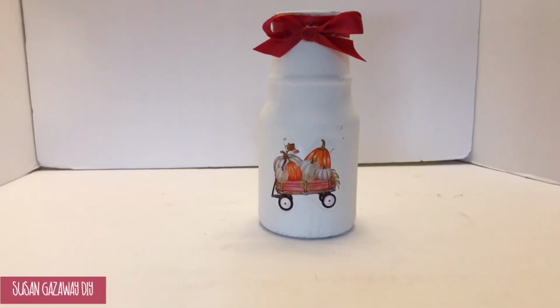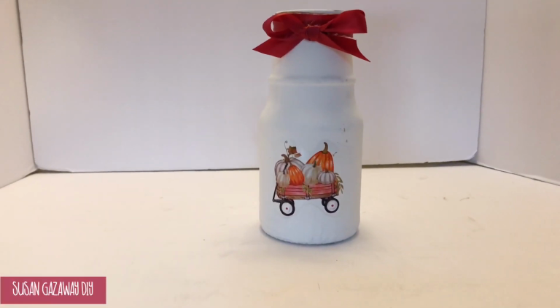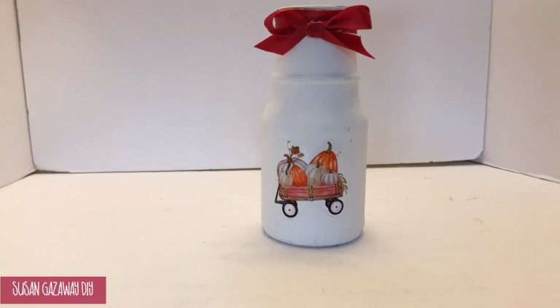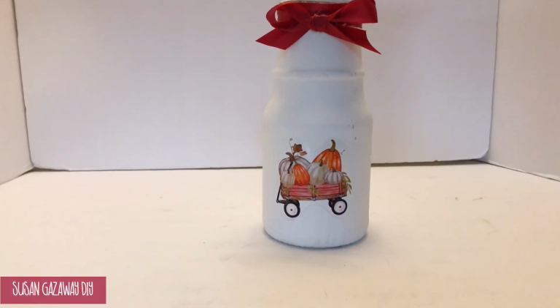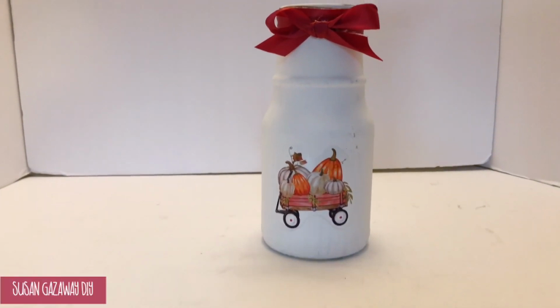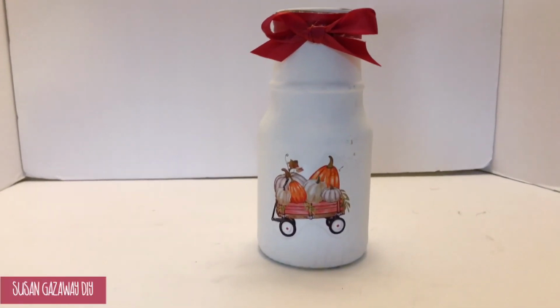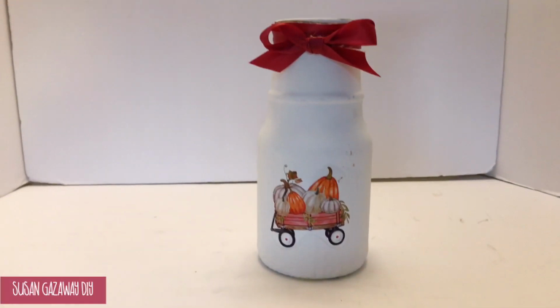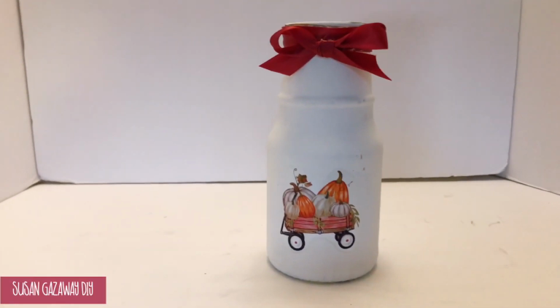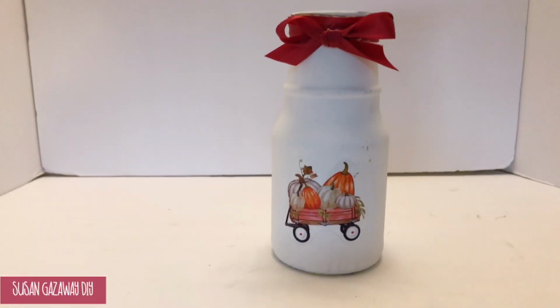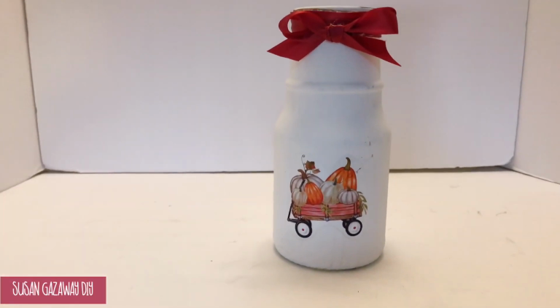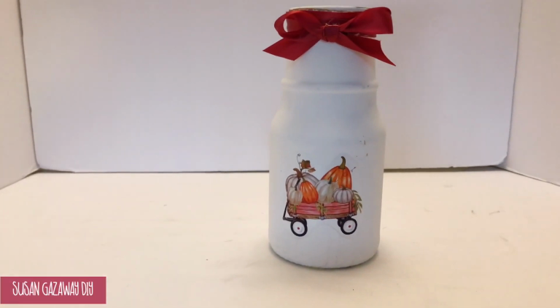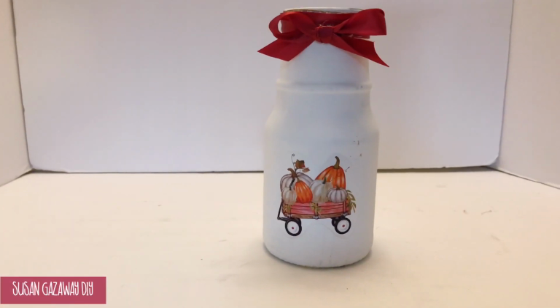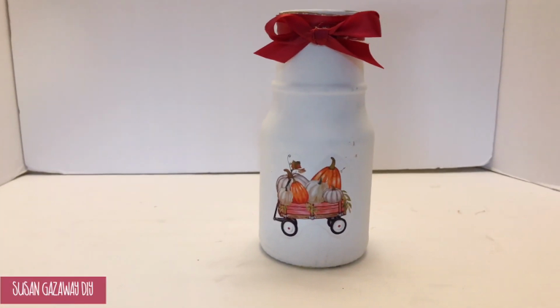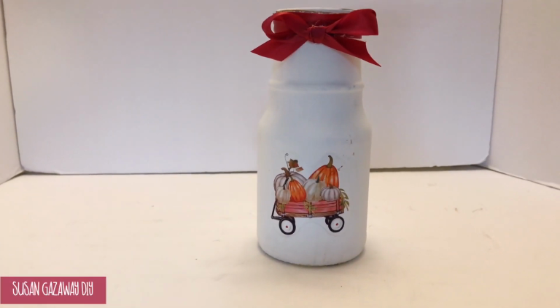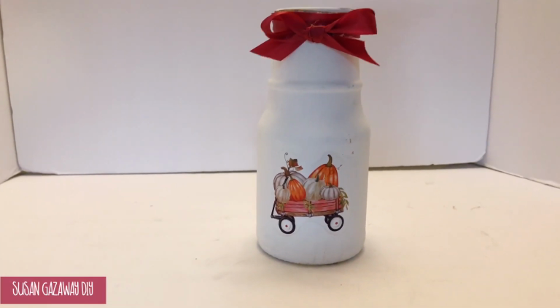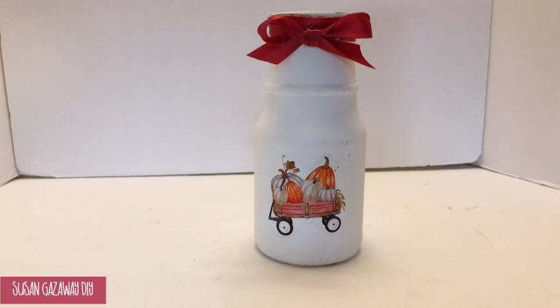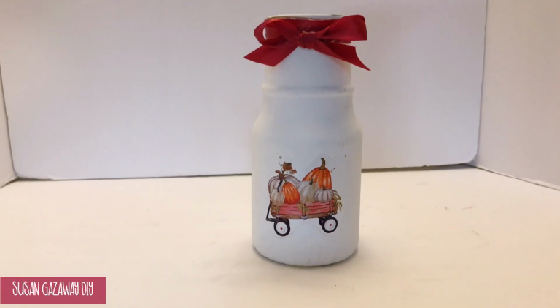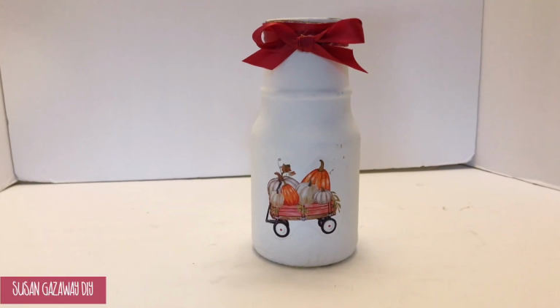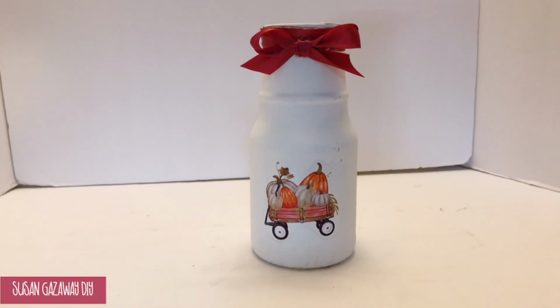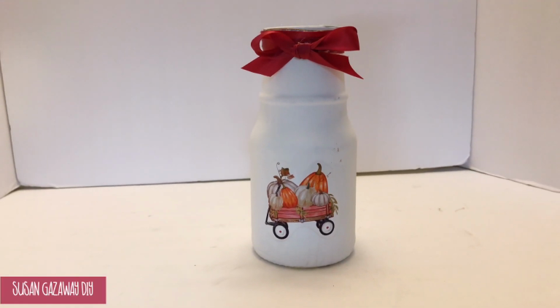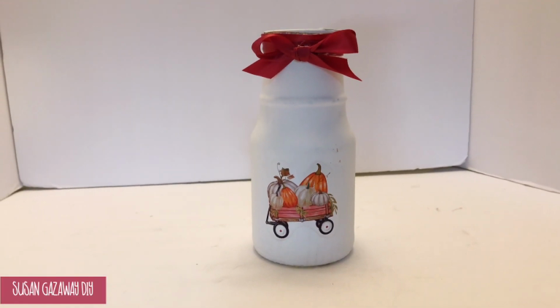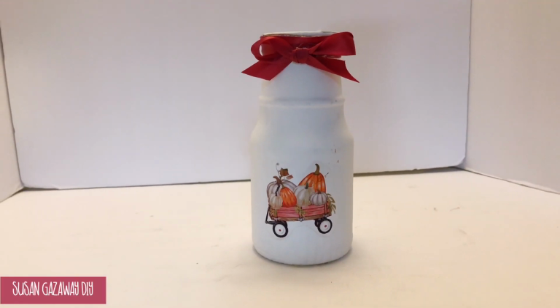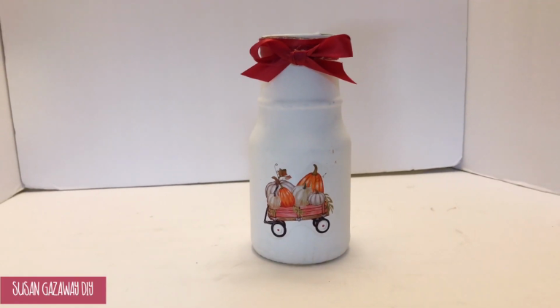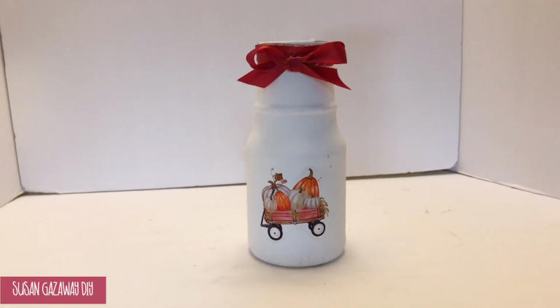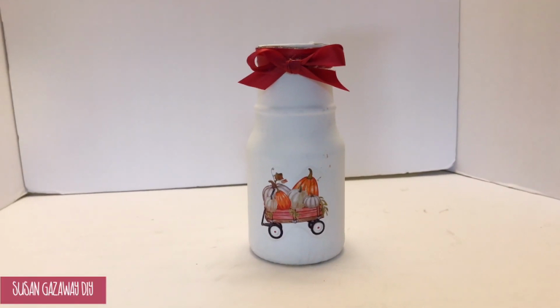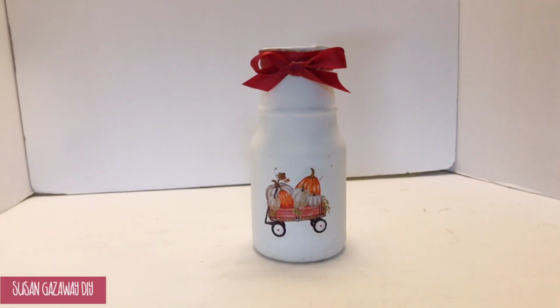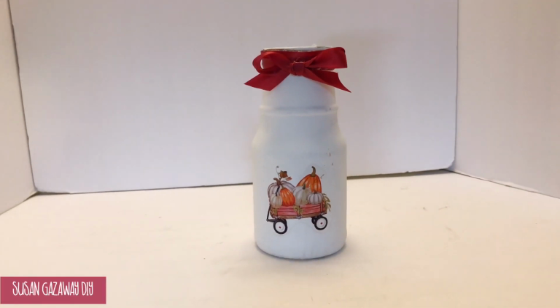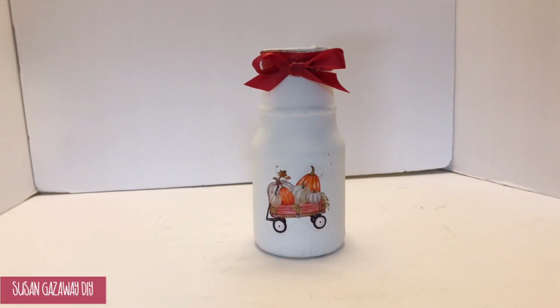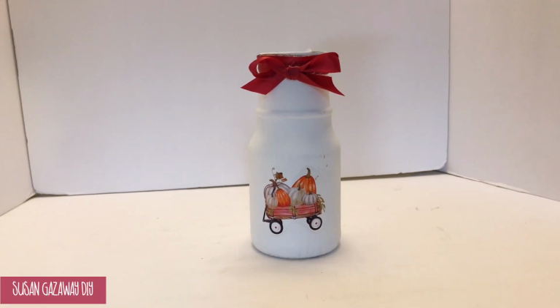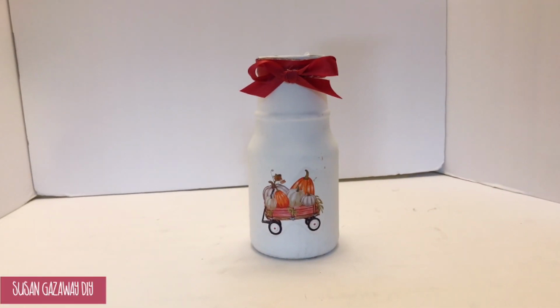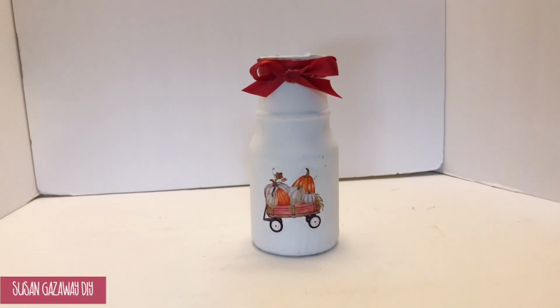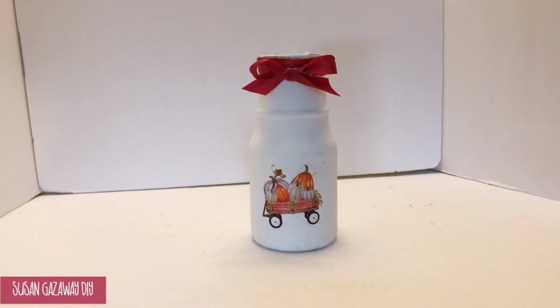The possibilities of what you can do with this paper are endless, and I just love how vivid the color turned out.